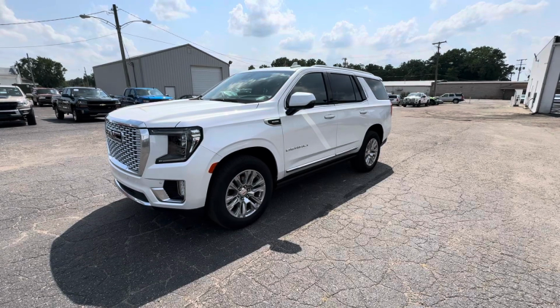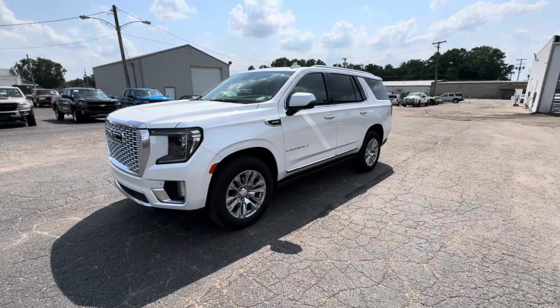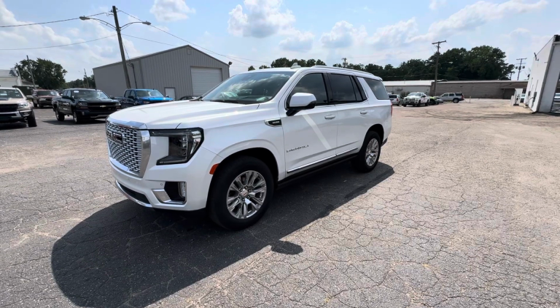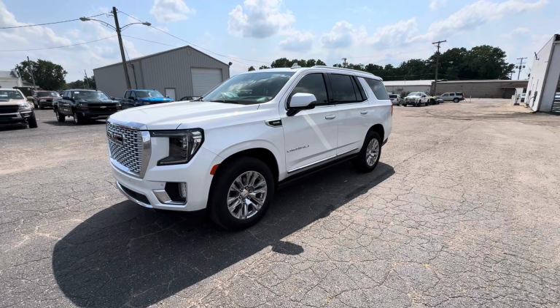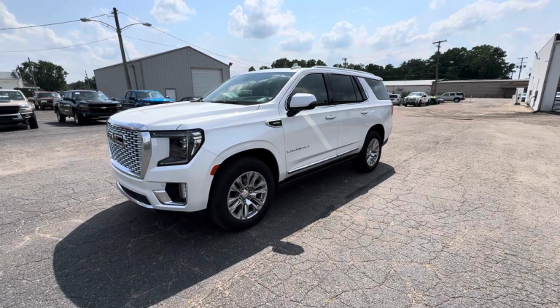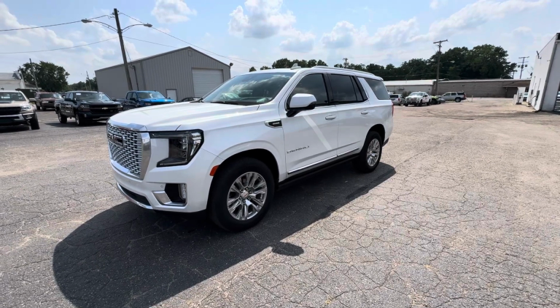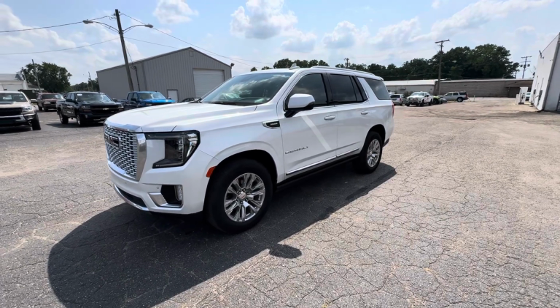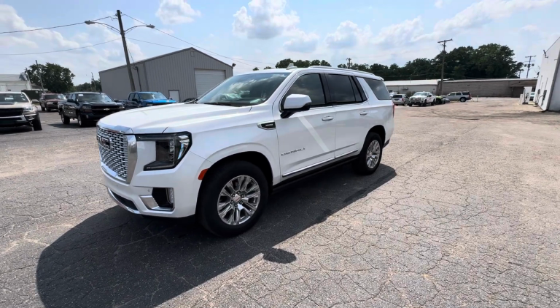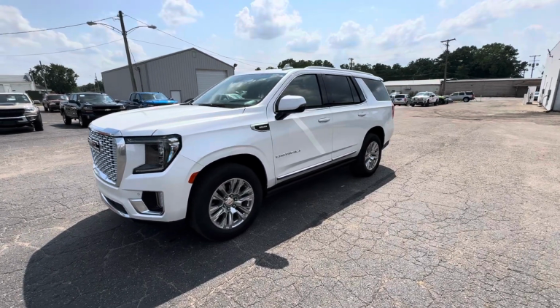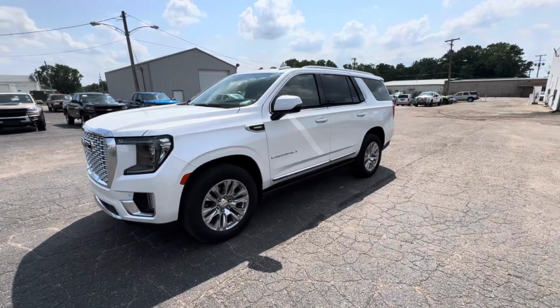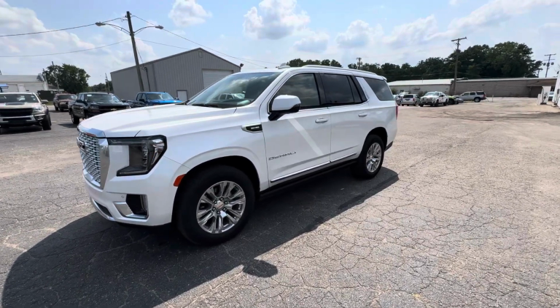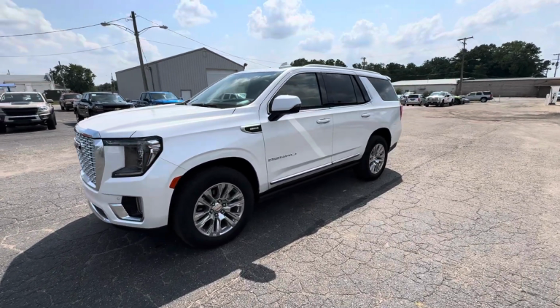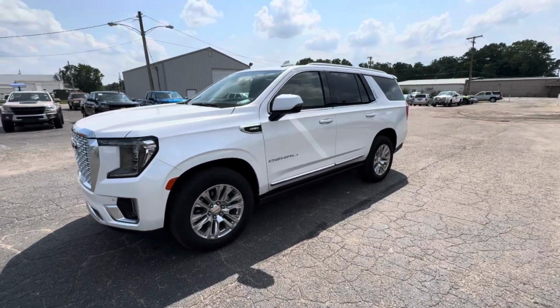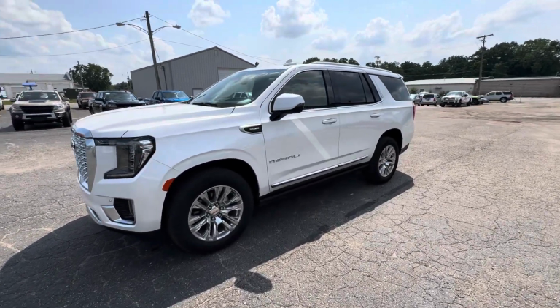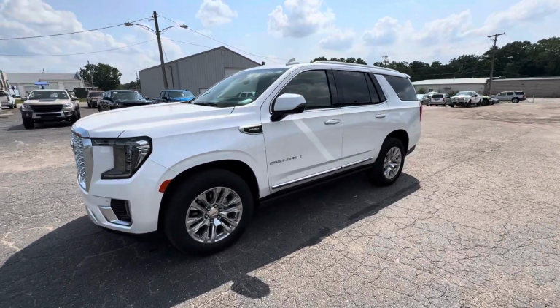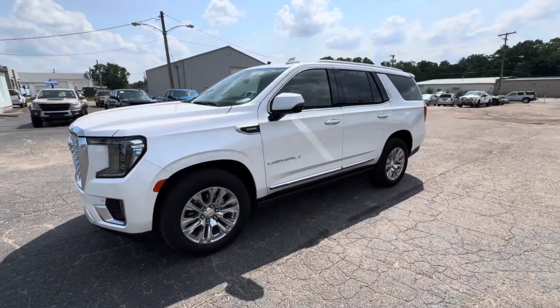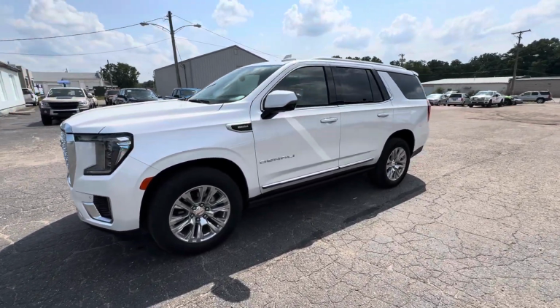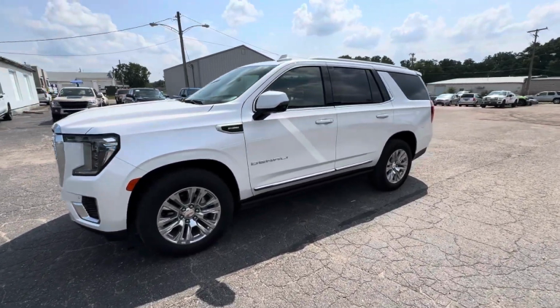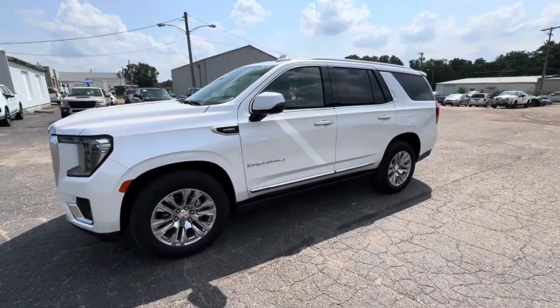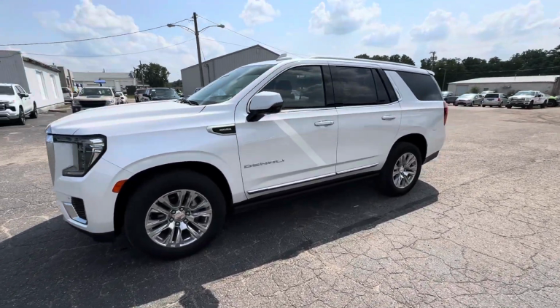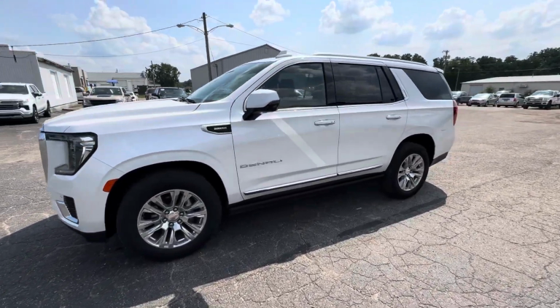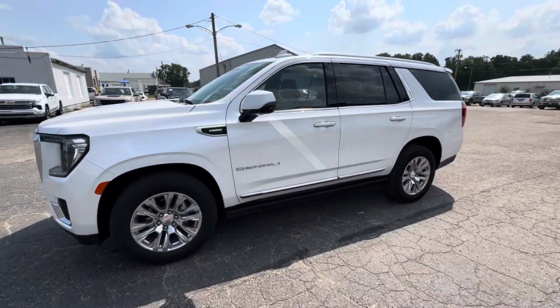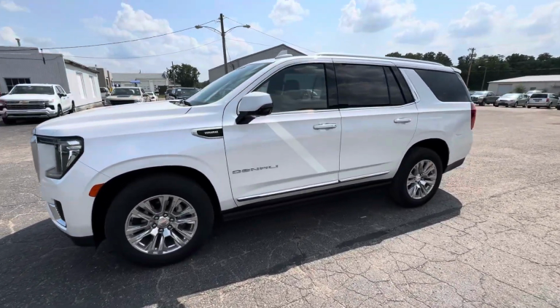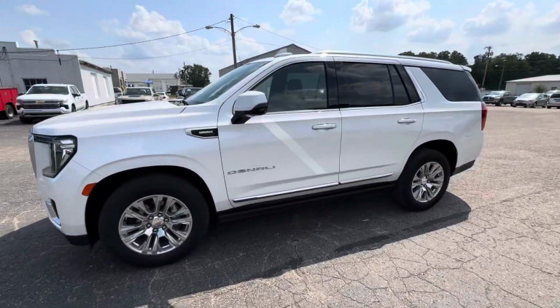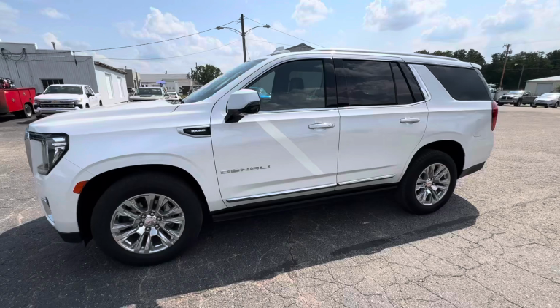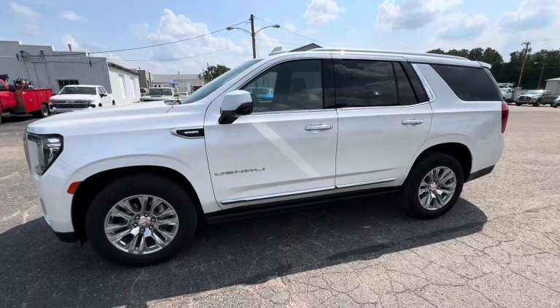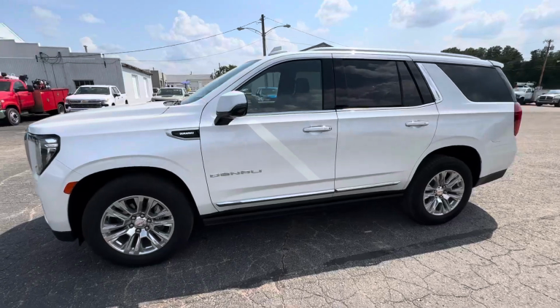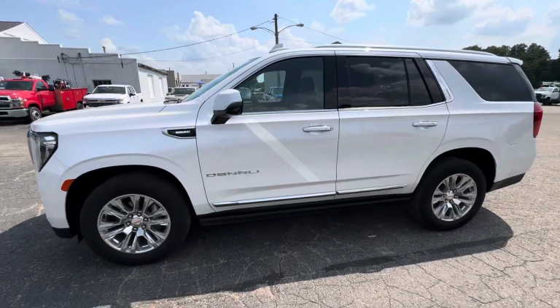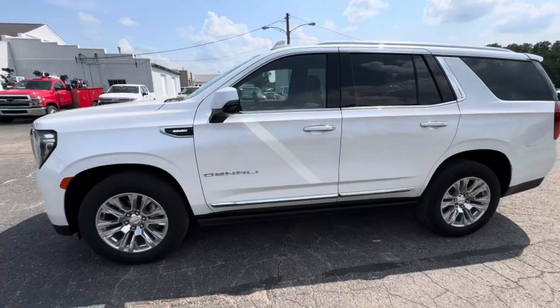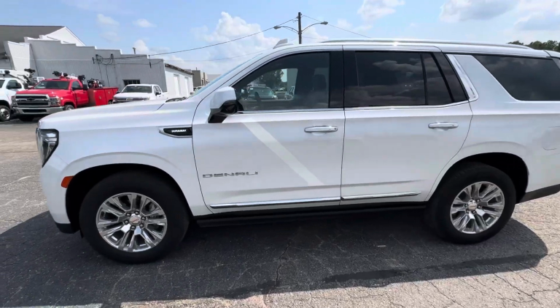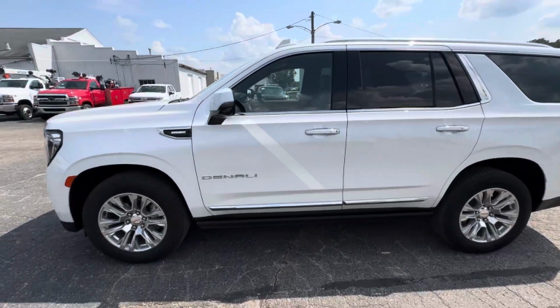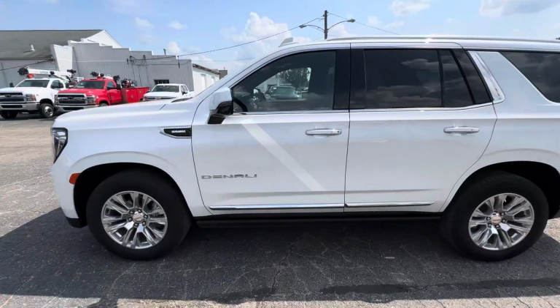Brady here from Jim Stutman Chevrolet GMC here in Sturgis, Michigan on 810 West Chicago Road.